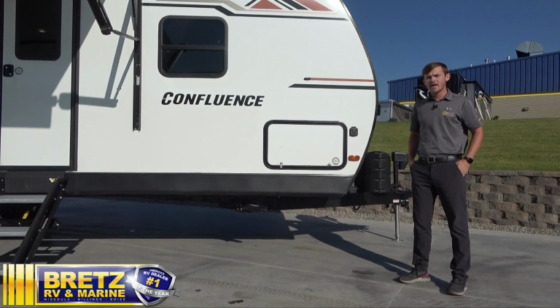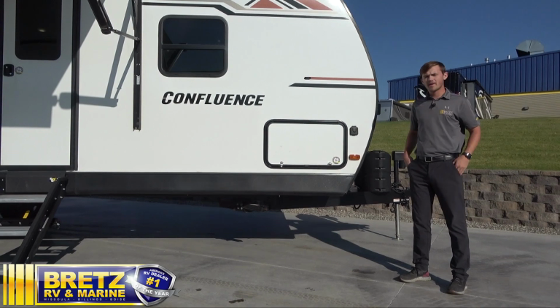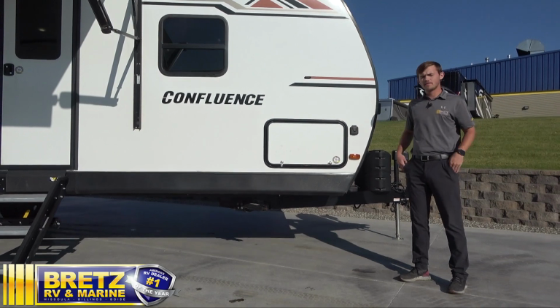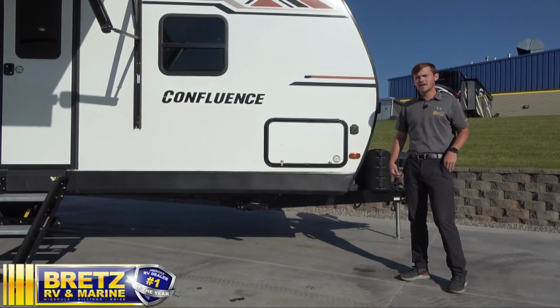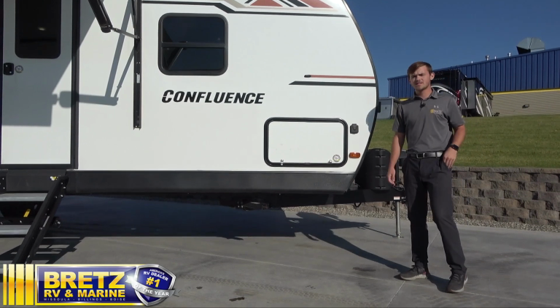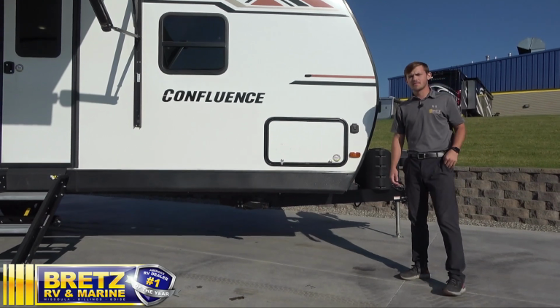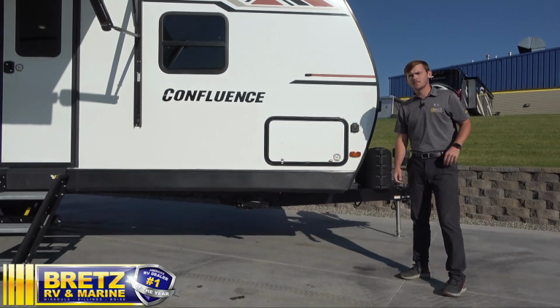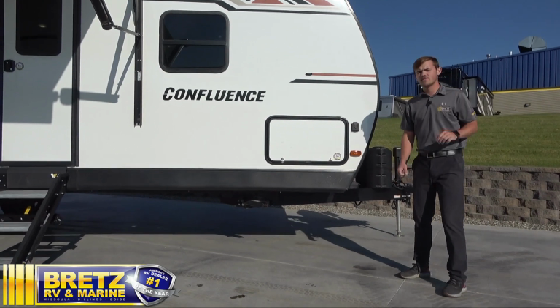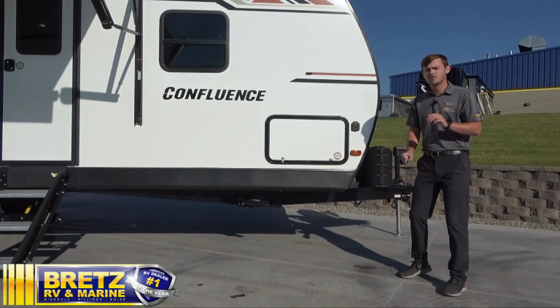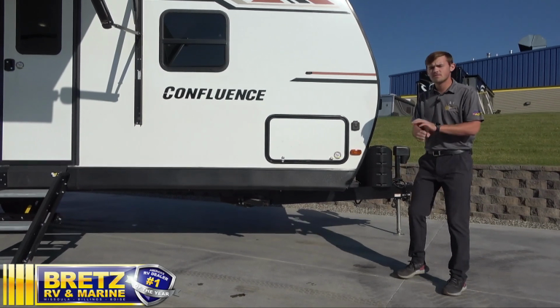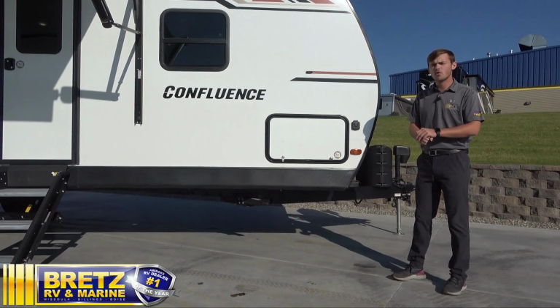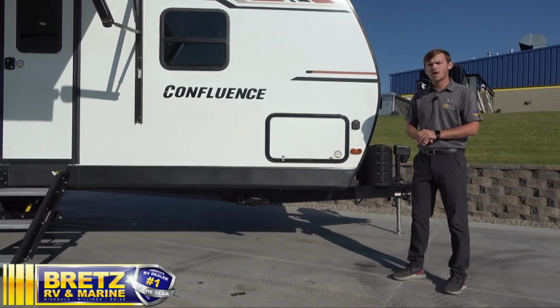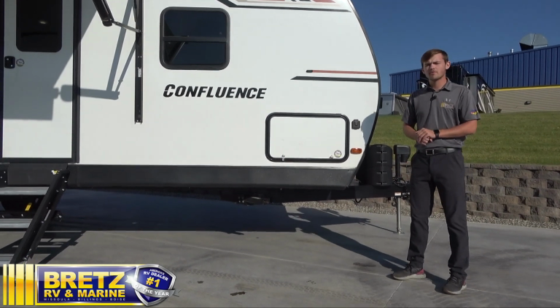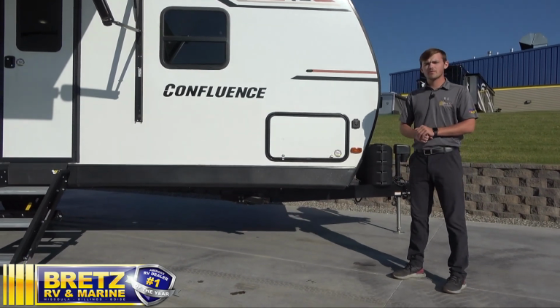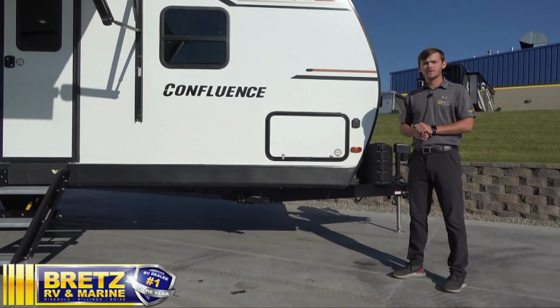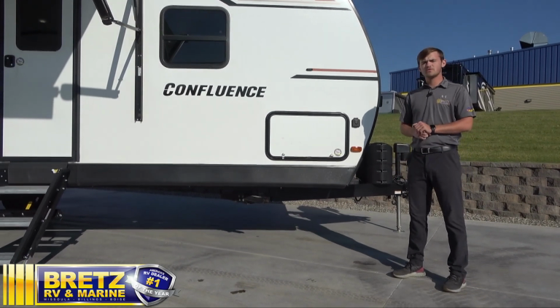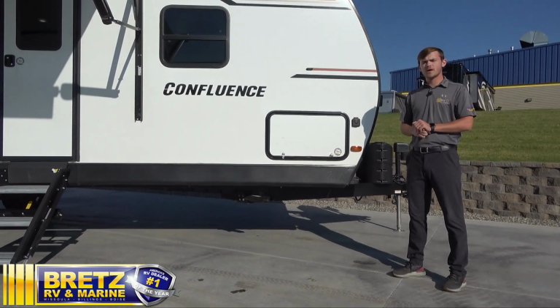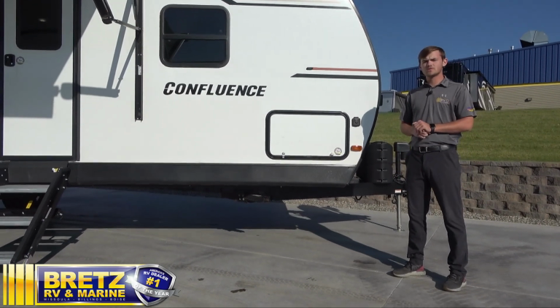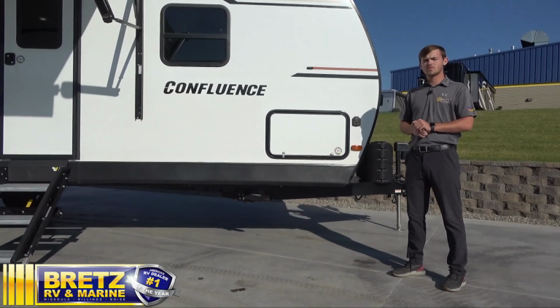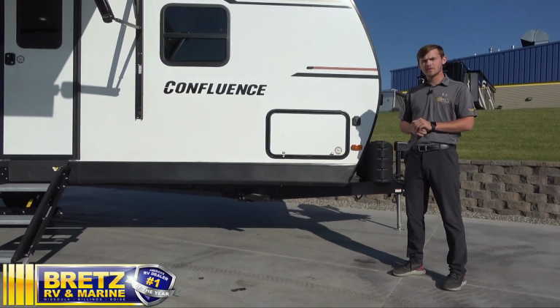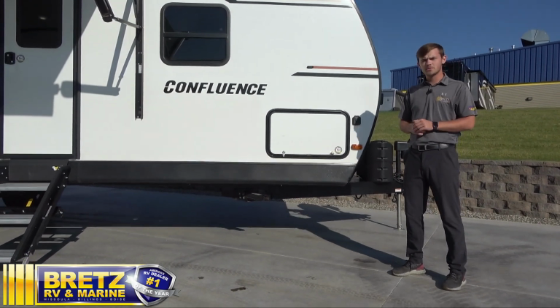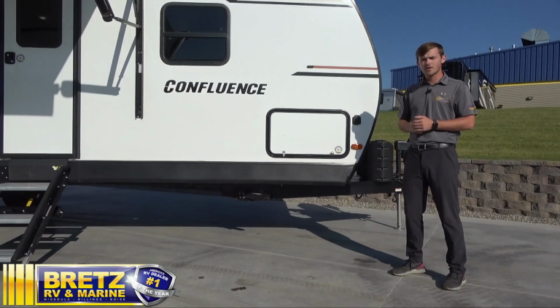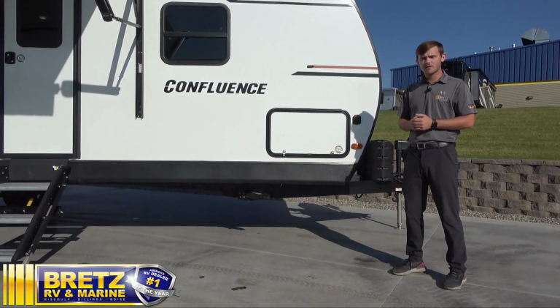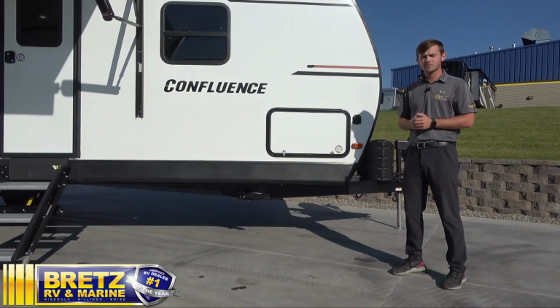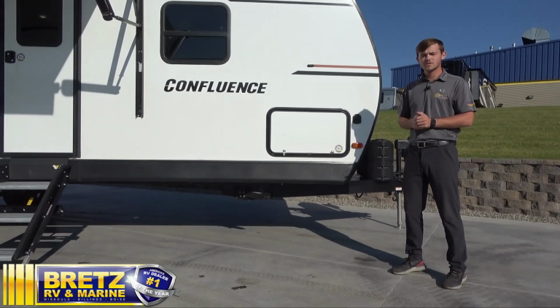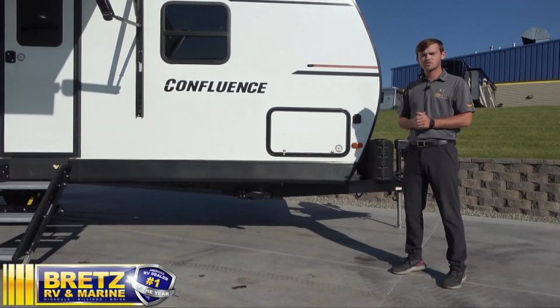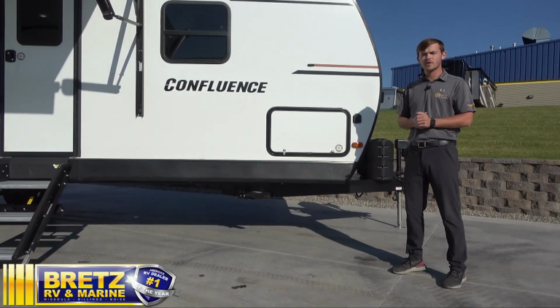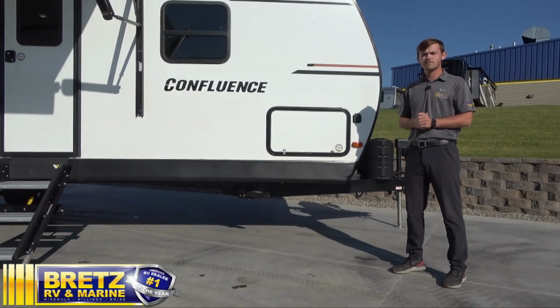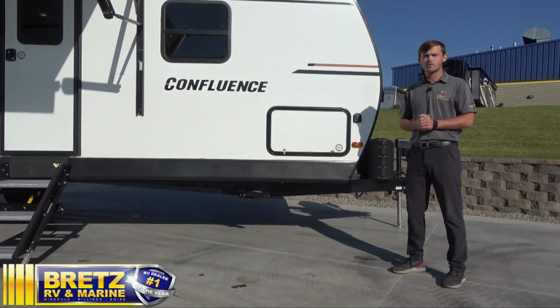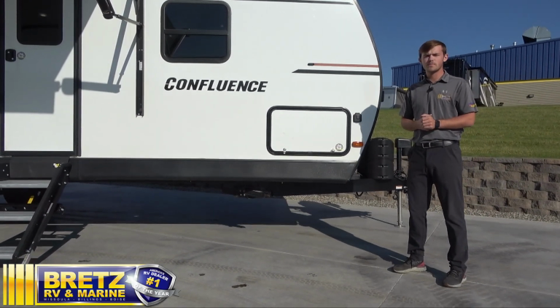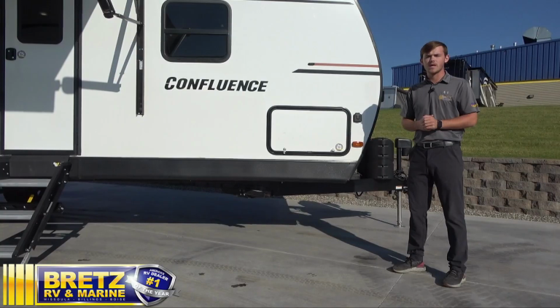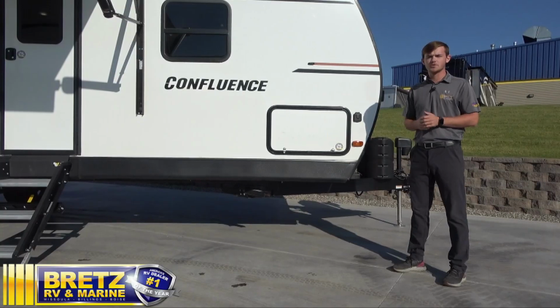Hey, my name is Mason. I'm going to be giving you the full walkthrough on the 2022 Confluence 24BH.